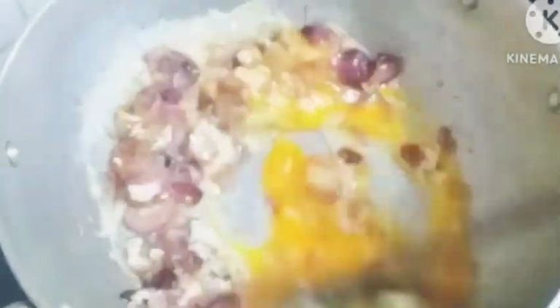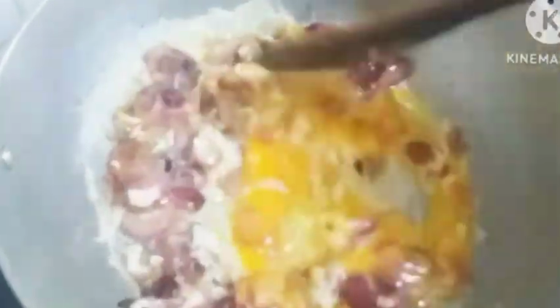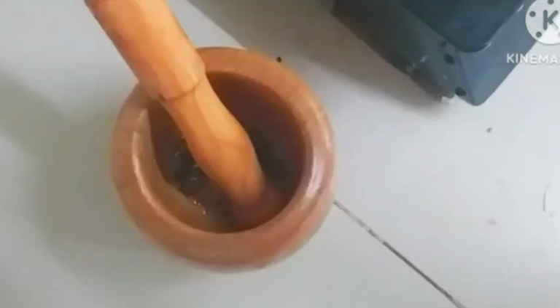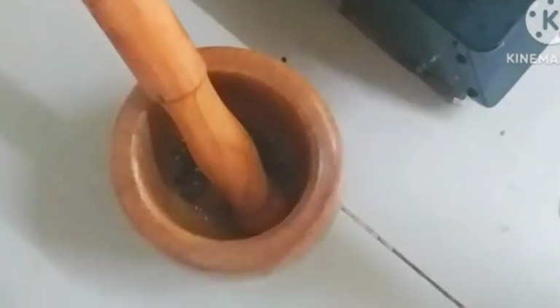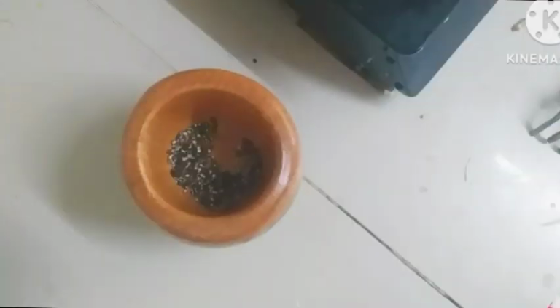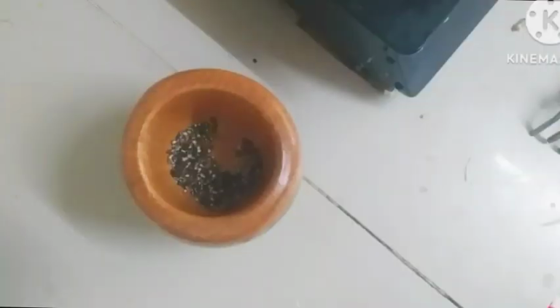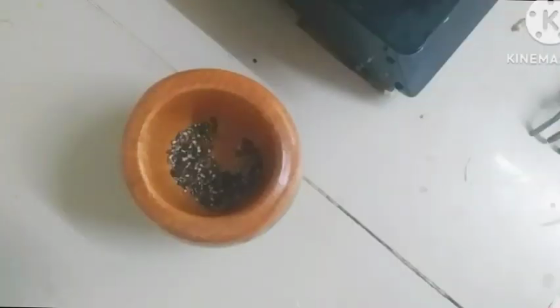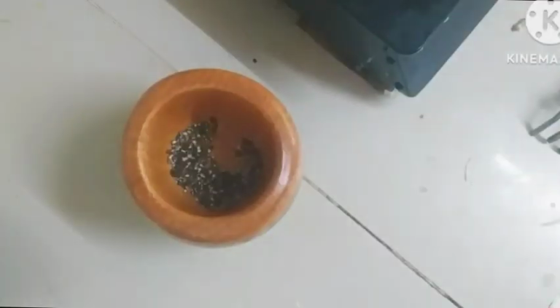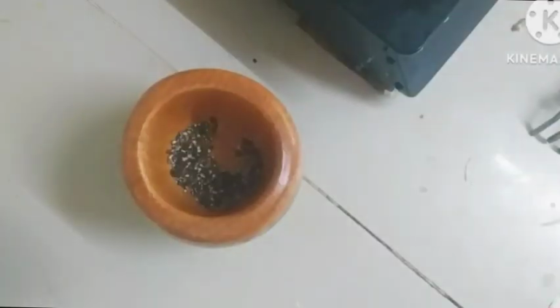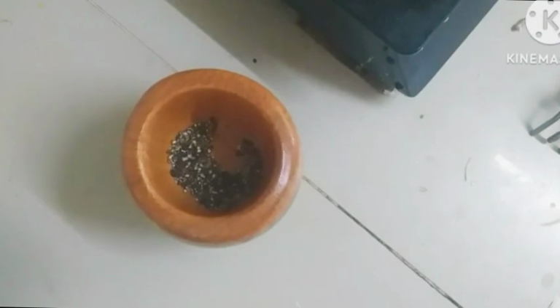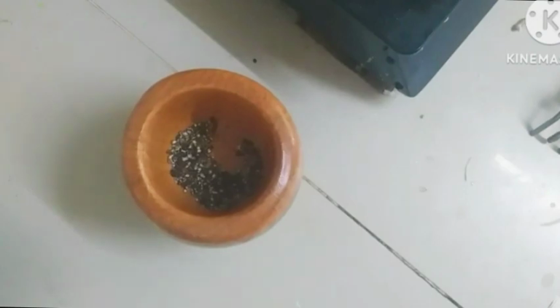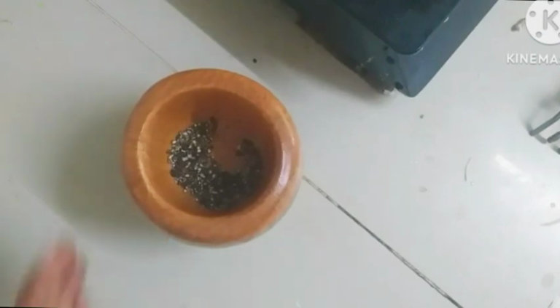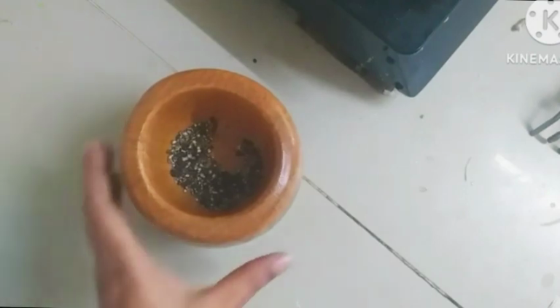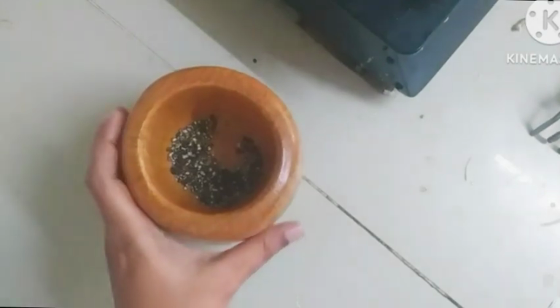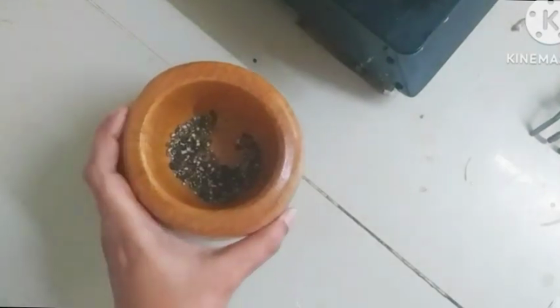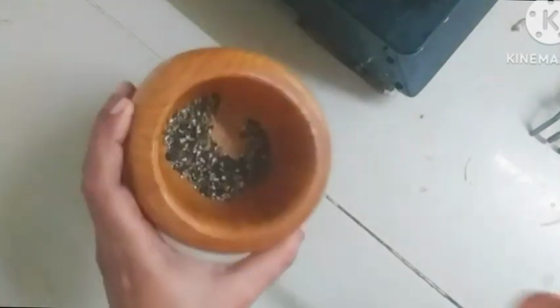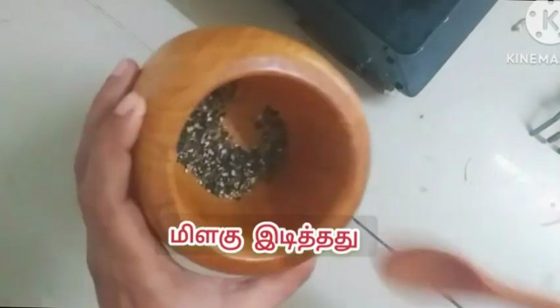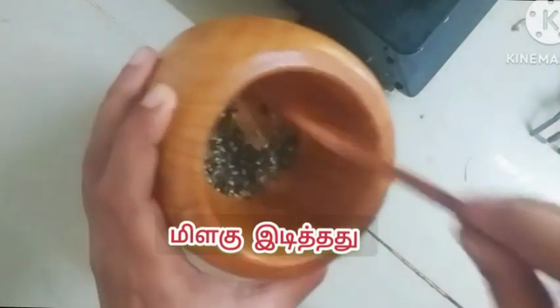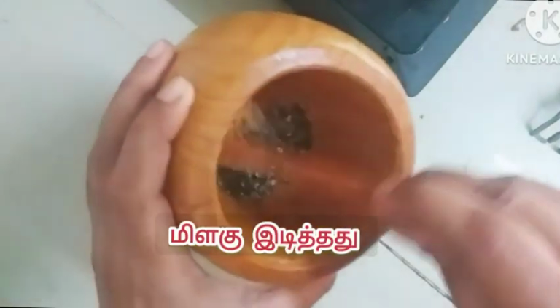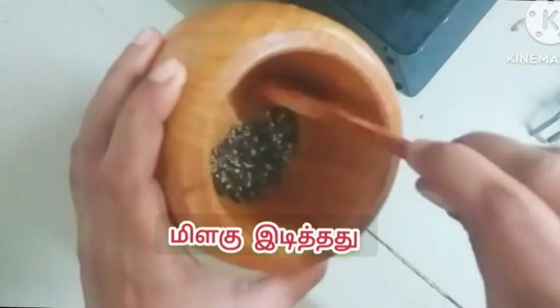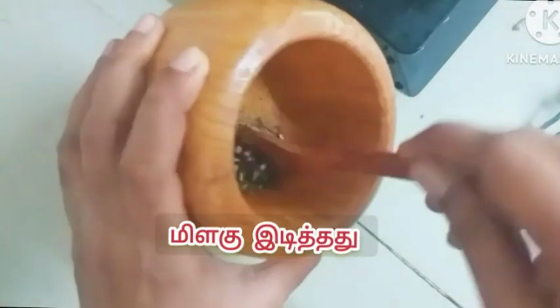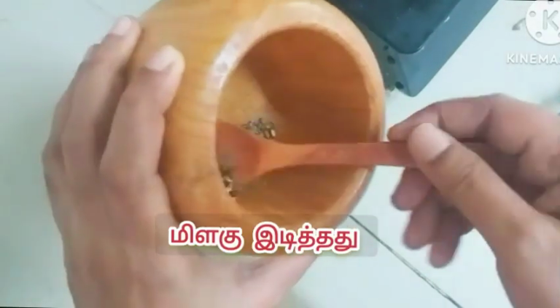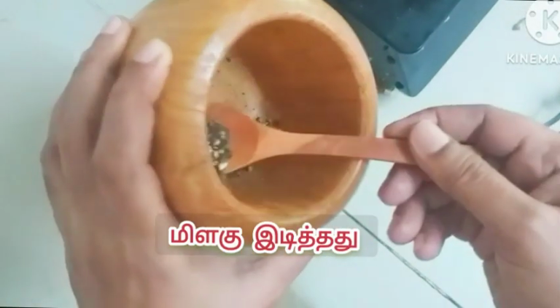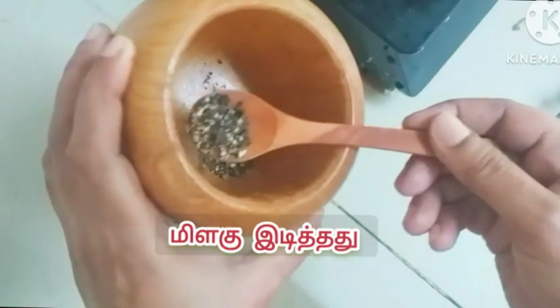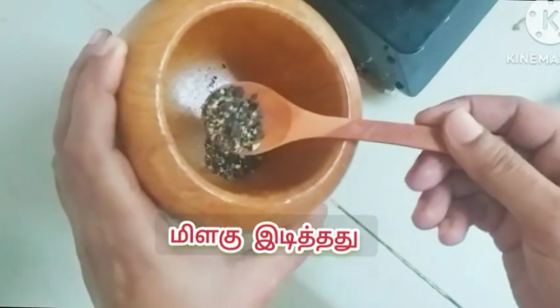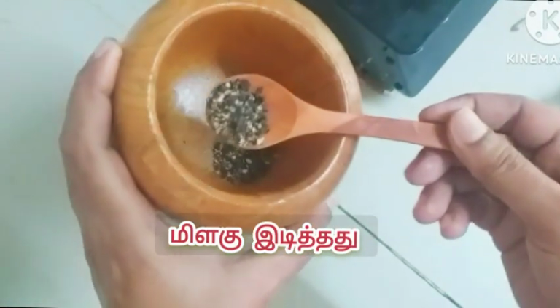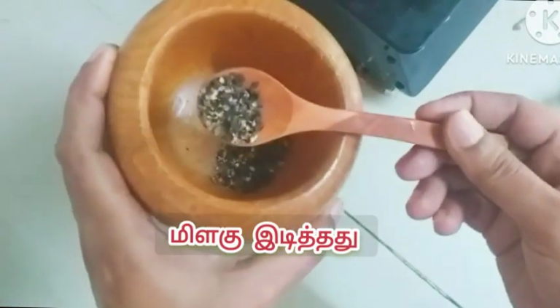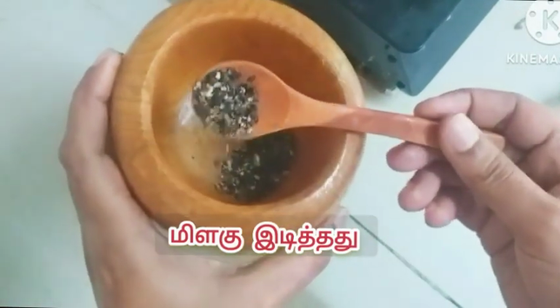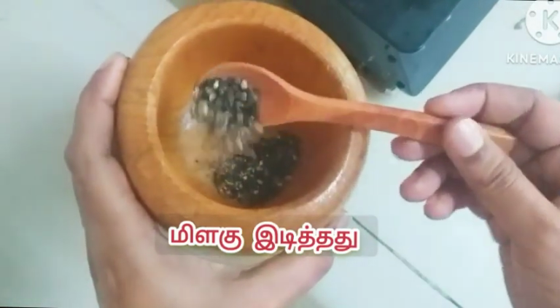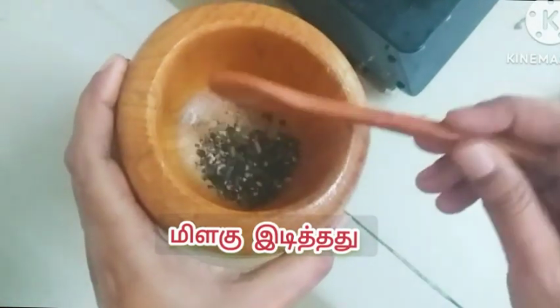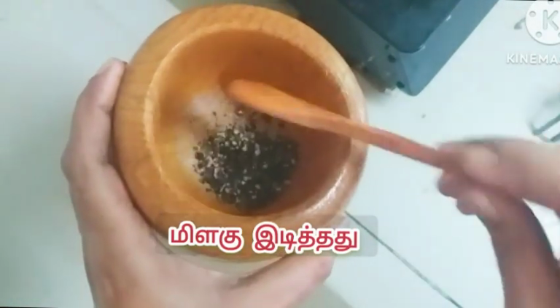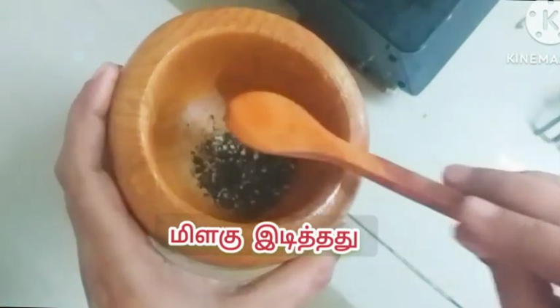The bag that we put here — the bag is really very healthy. It's a good thing.